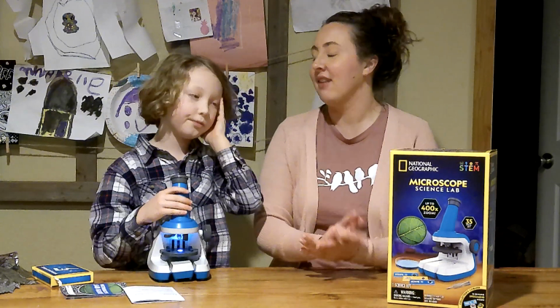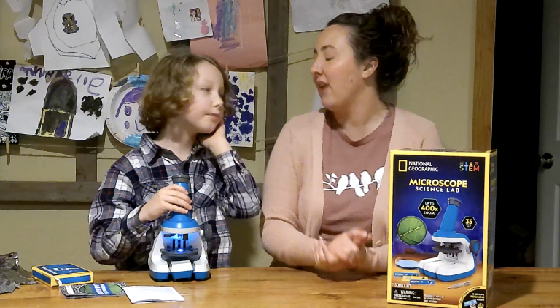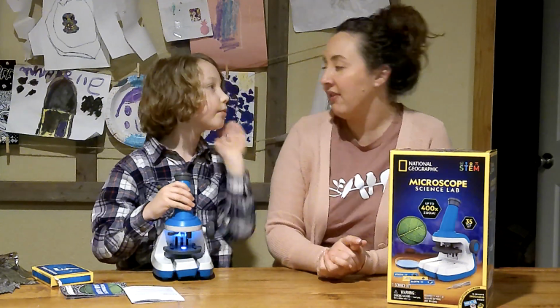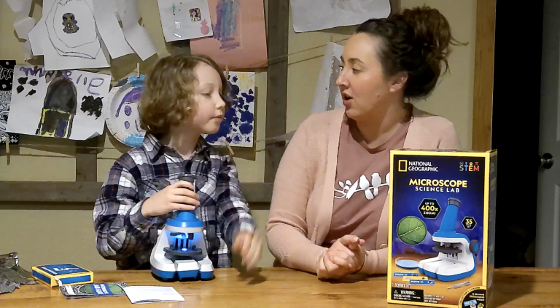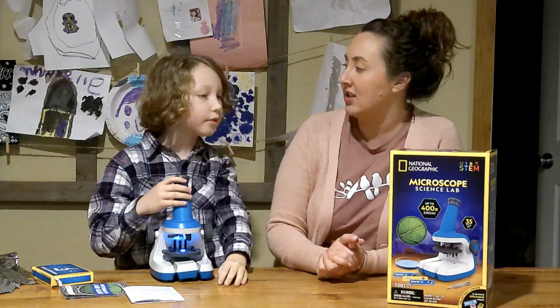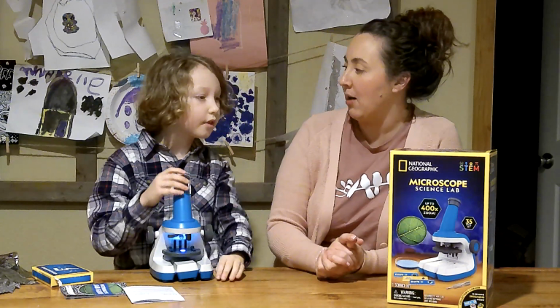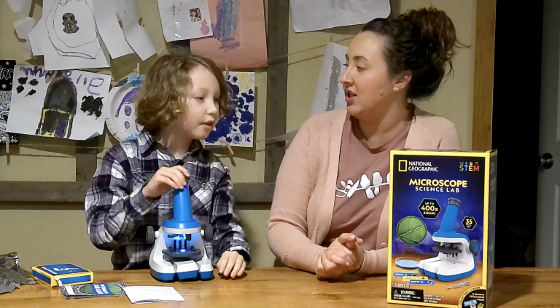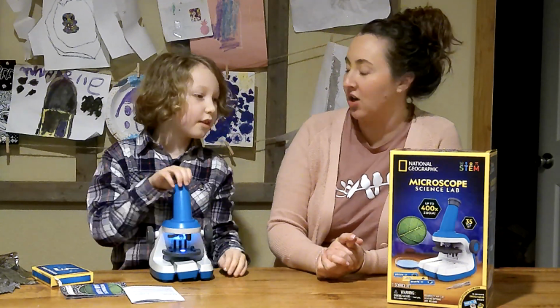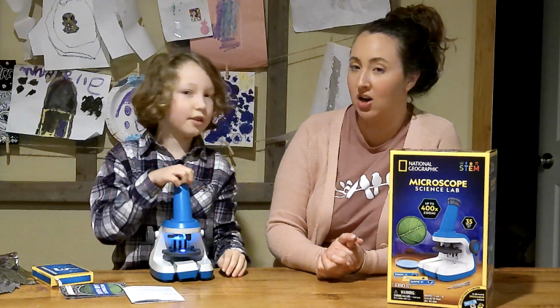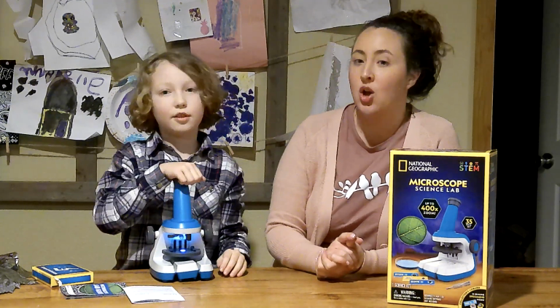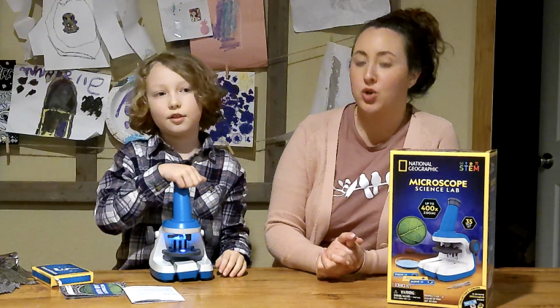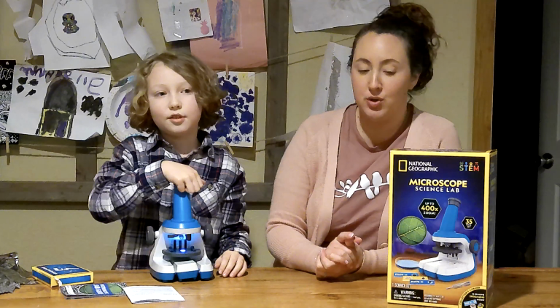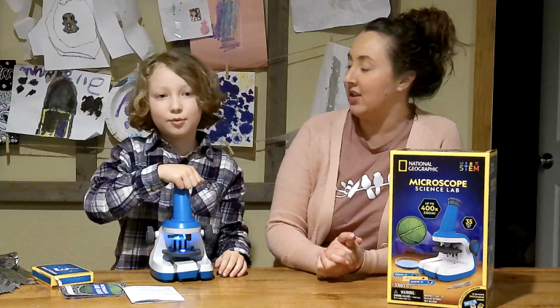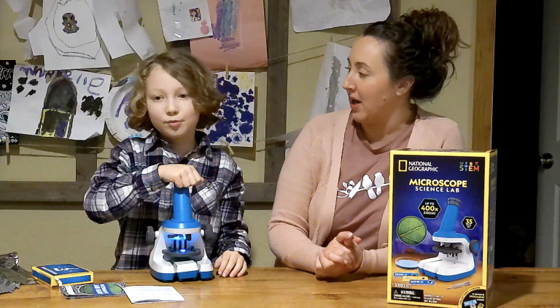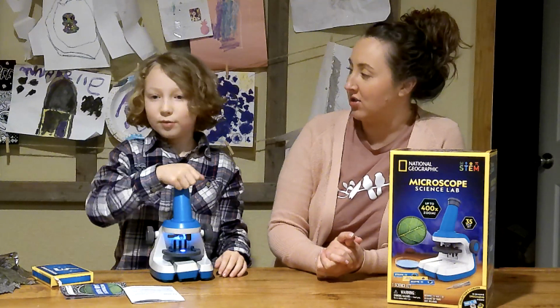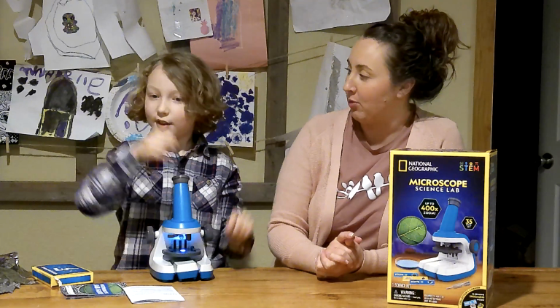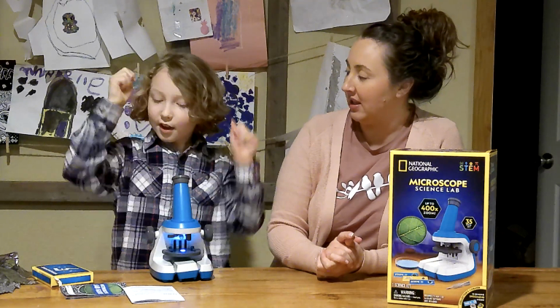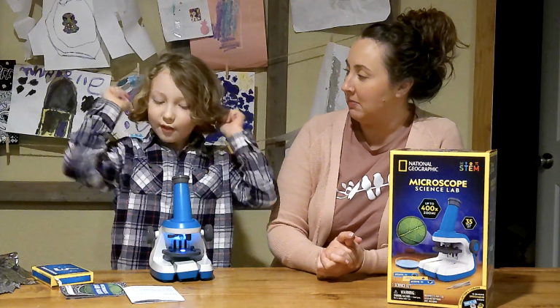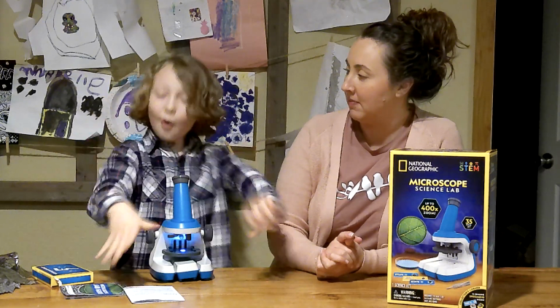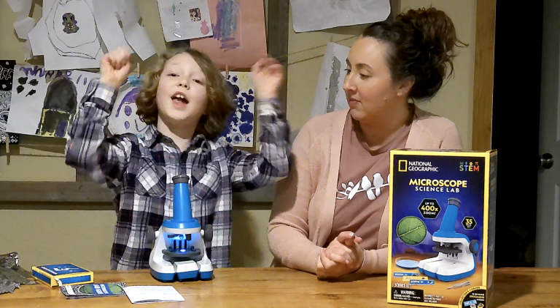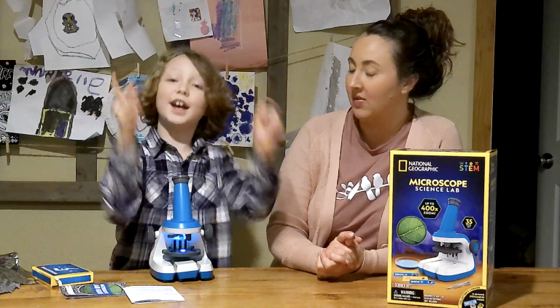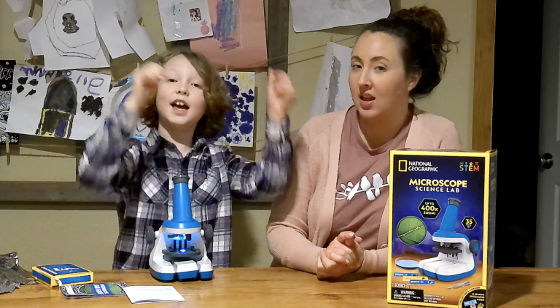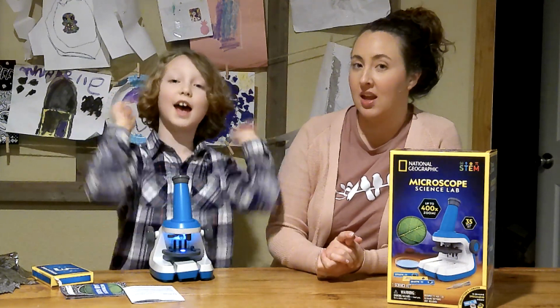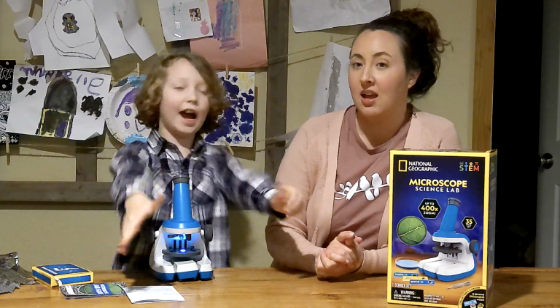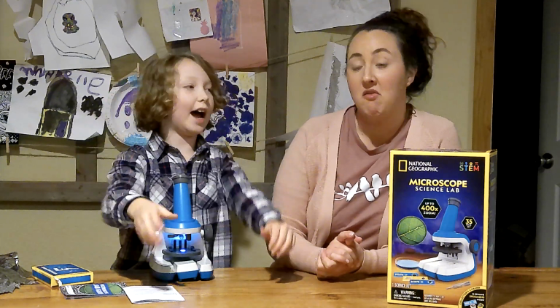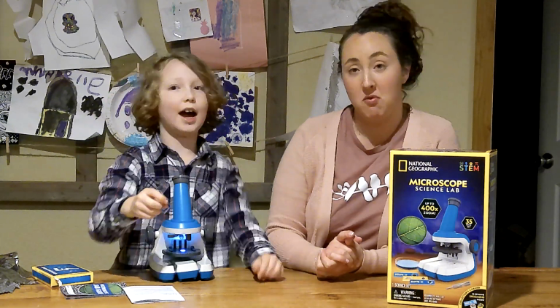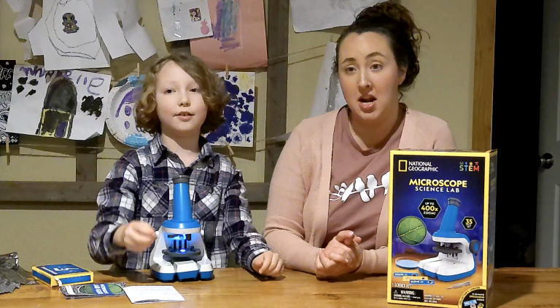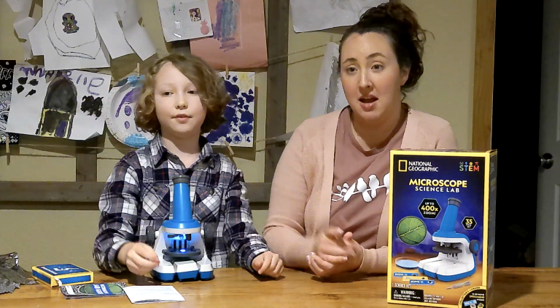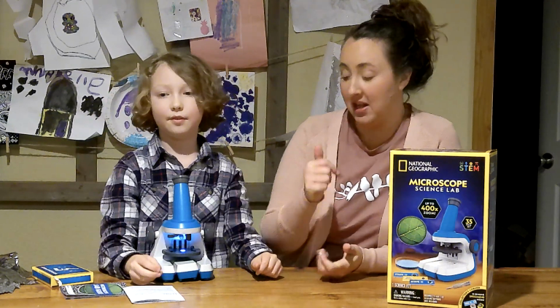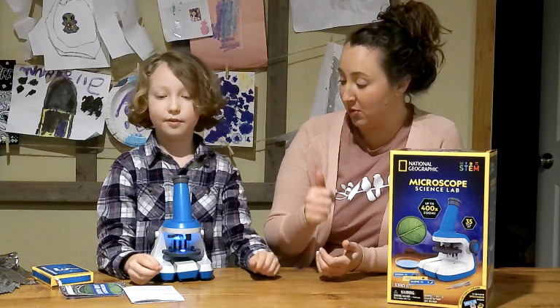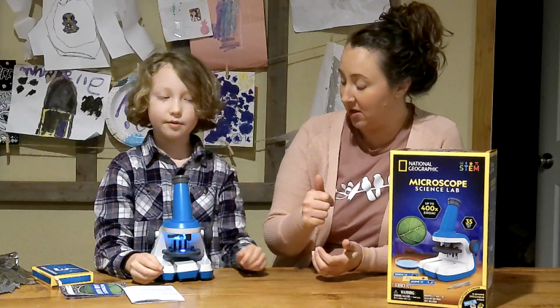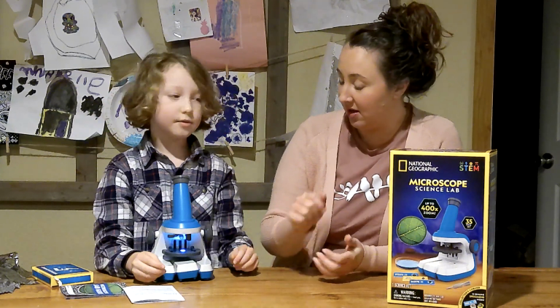Out of five stars, how many stars would you give this microscope, Henley? Four and a half! Four and a half, that's pretty good.